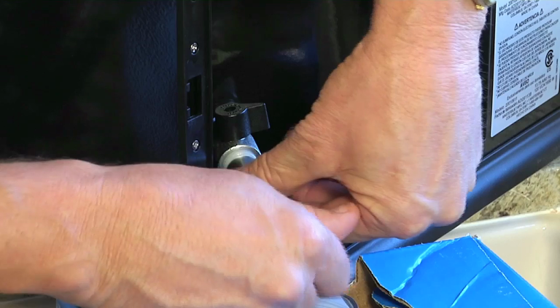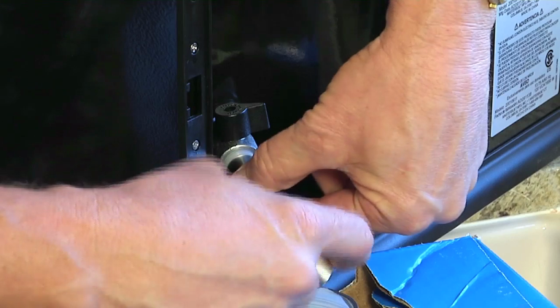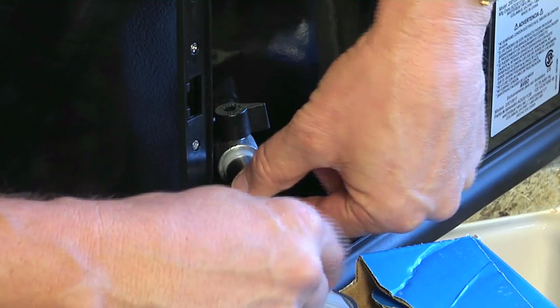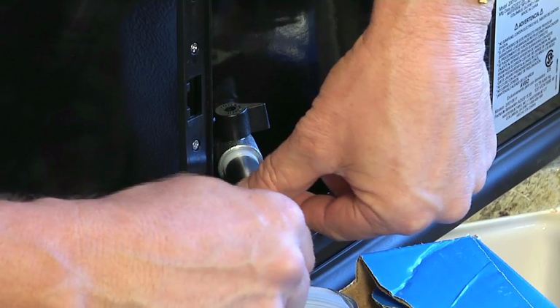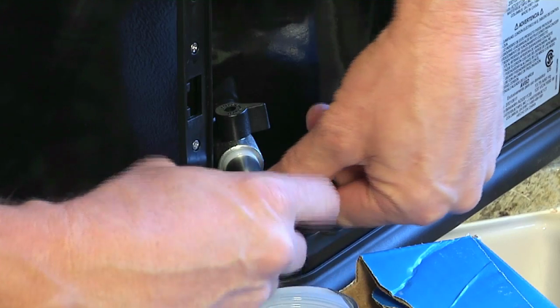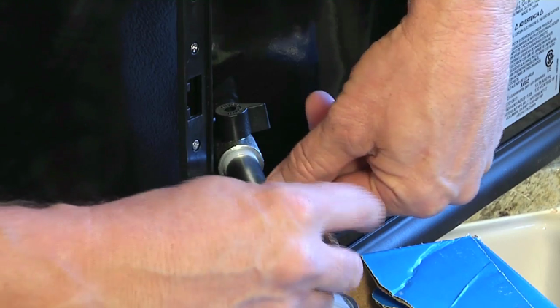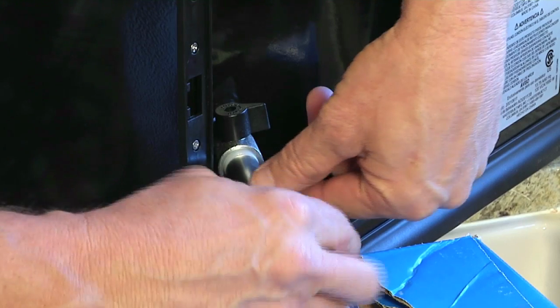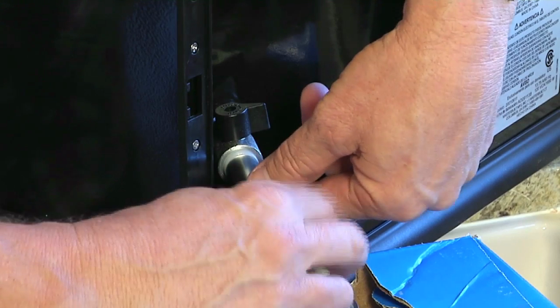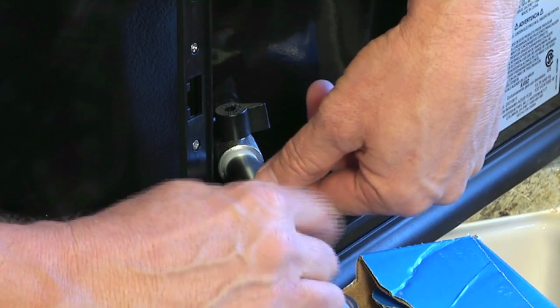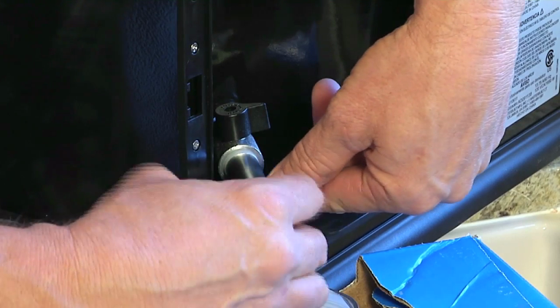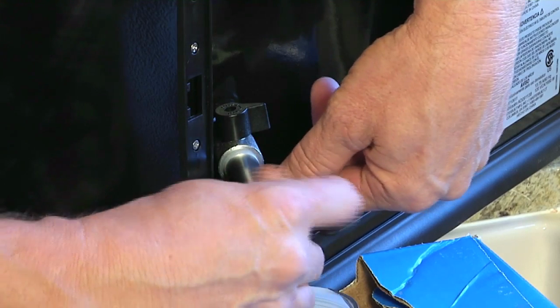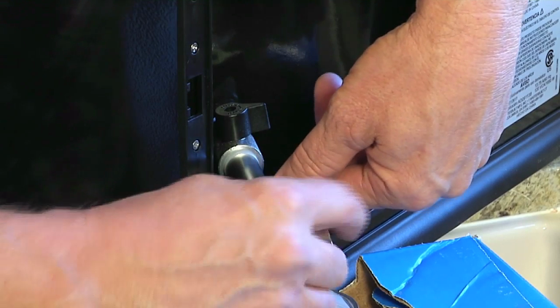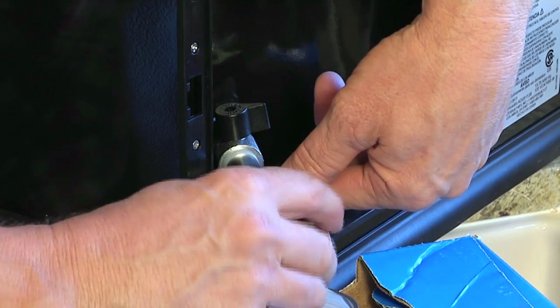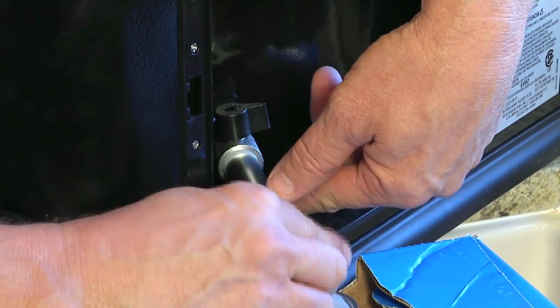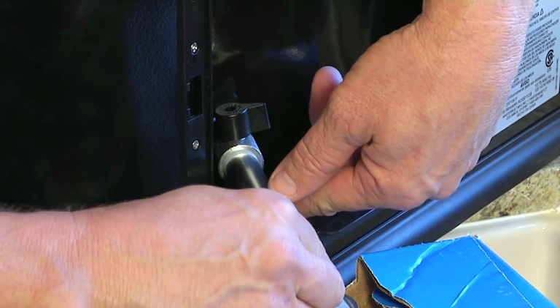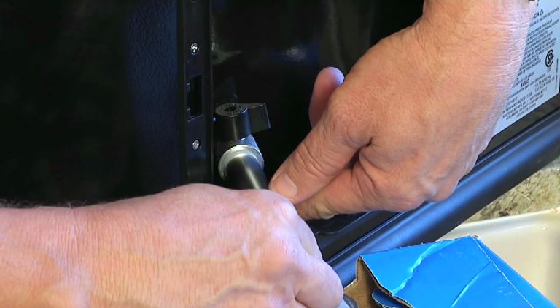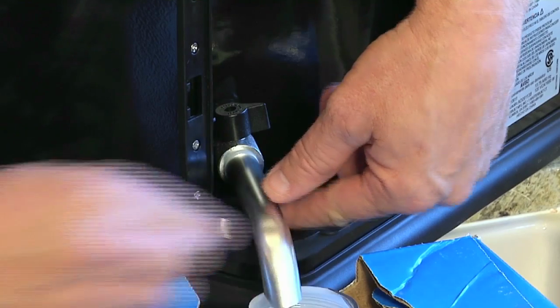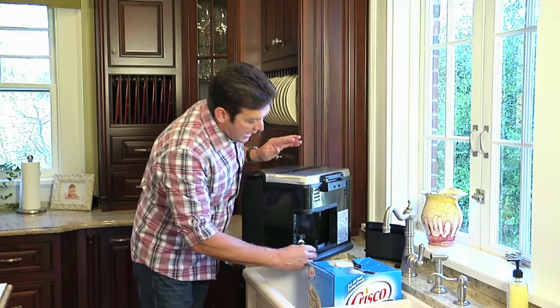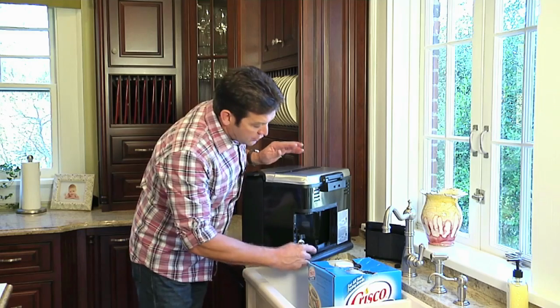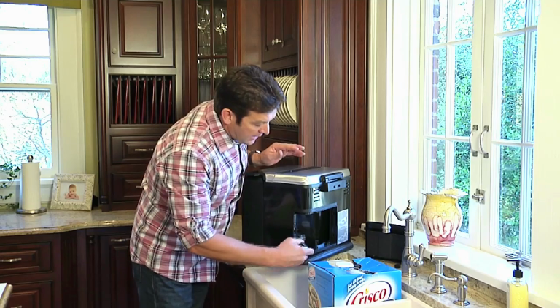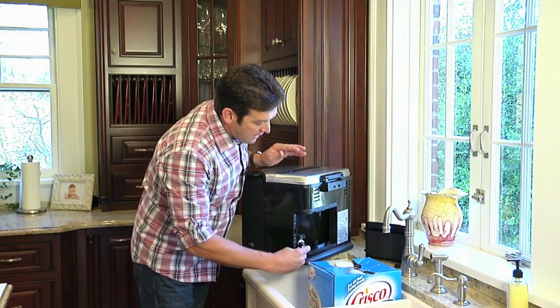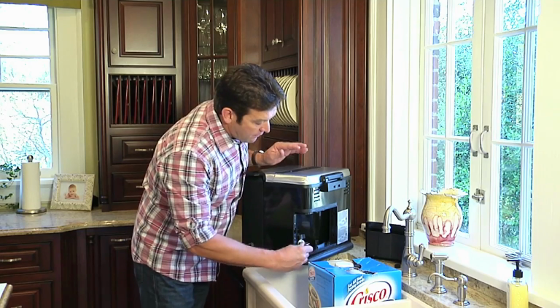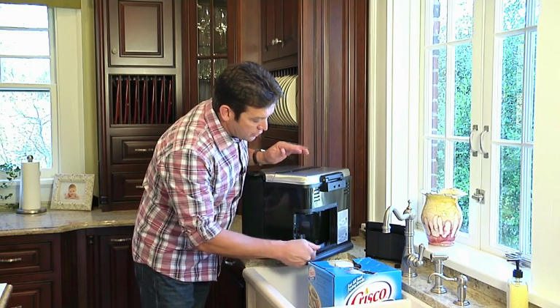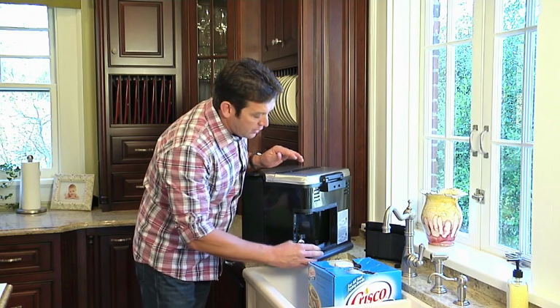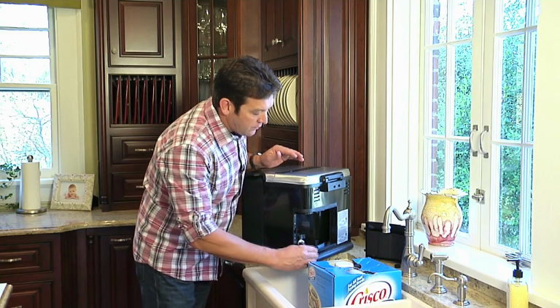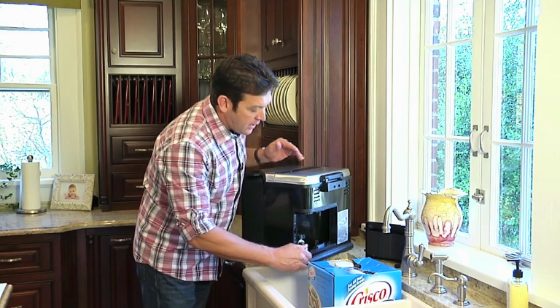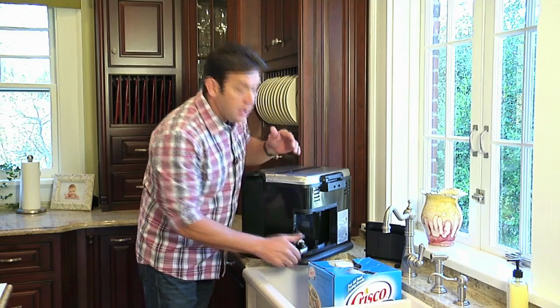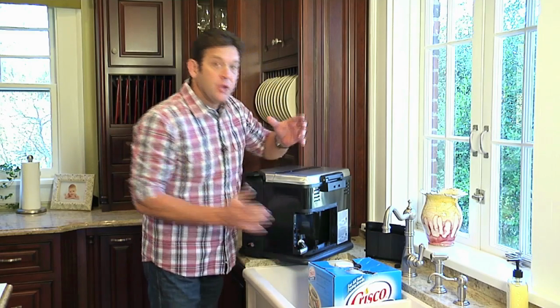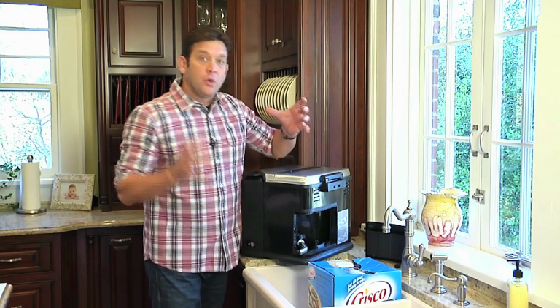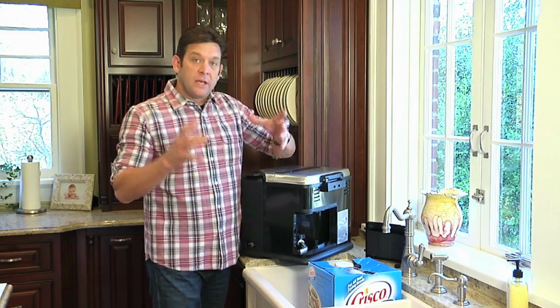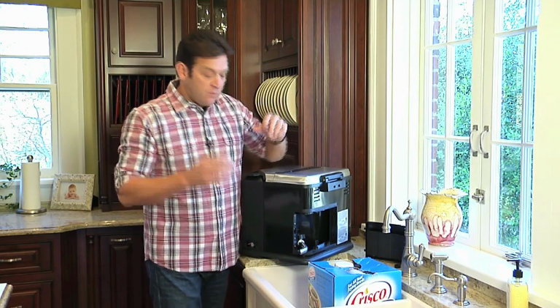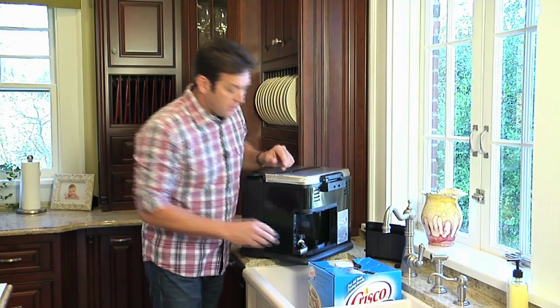Now, one of the things you want to make sure is if you do not have a drain valve on your turkey fryer, you will need a funnel.